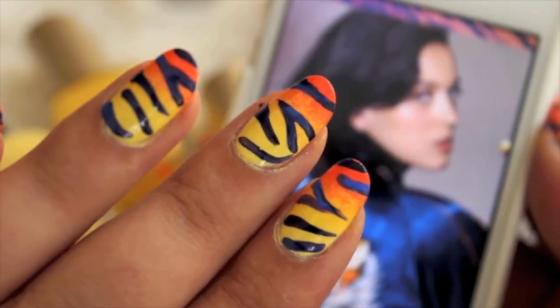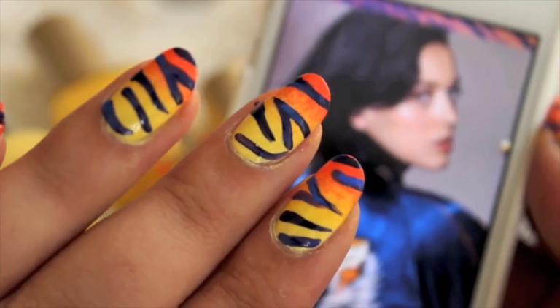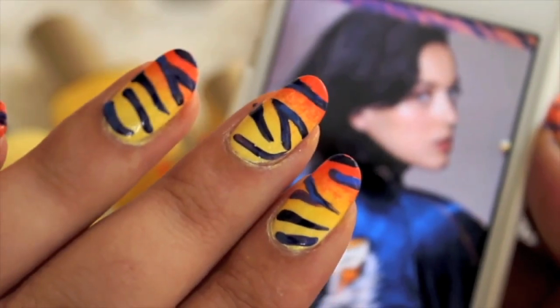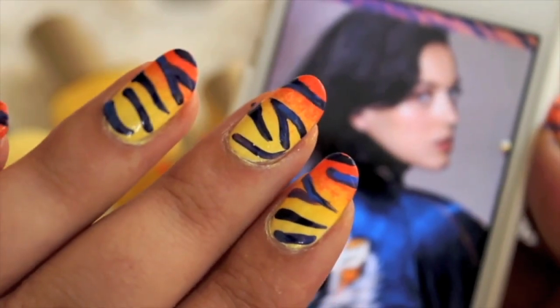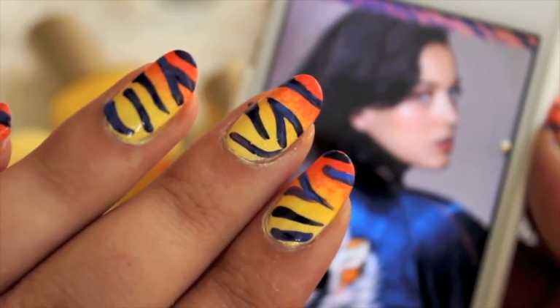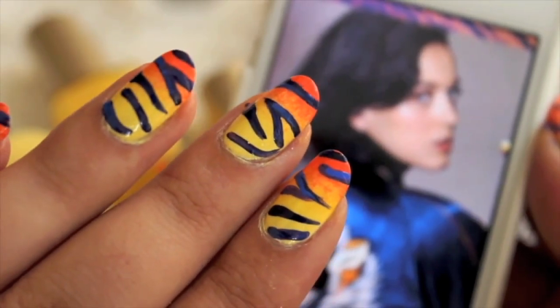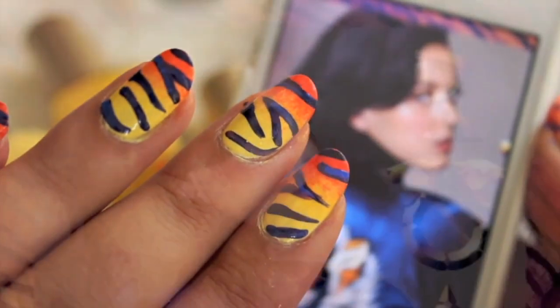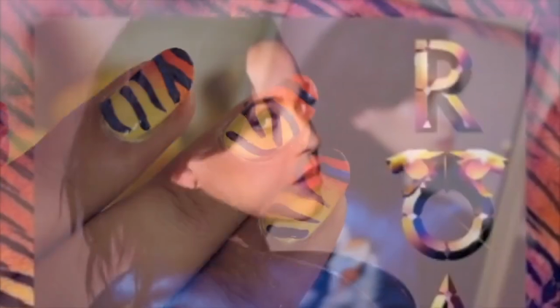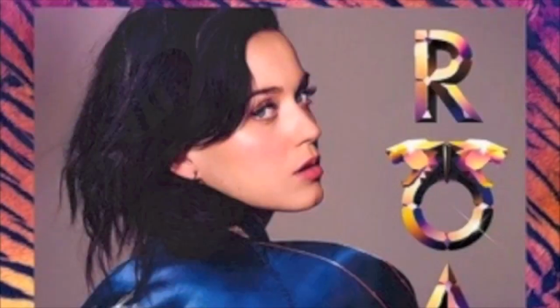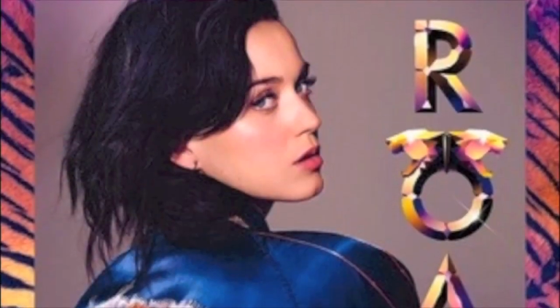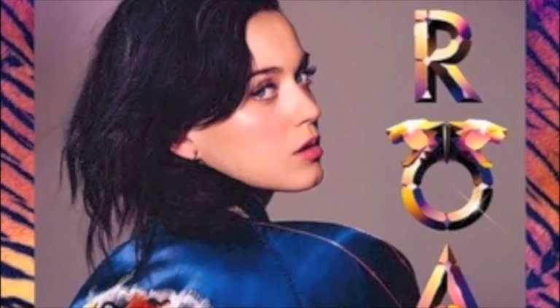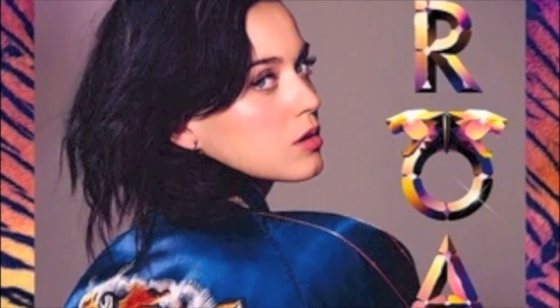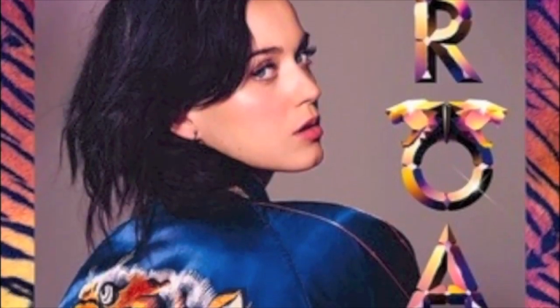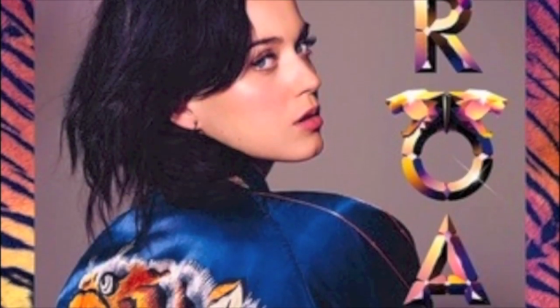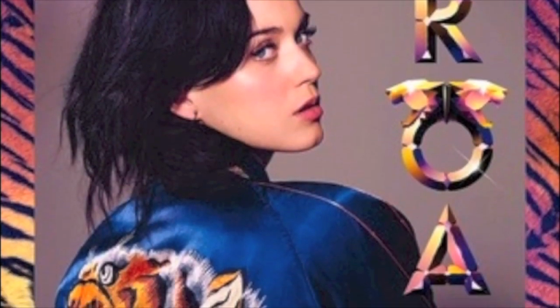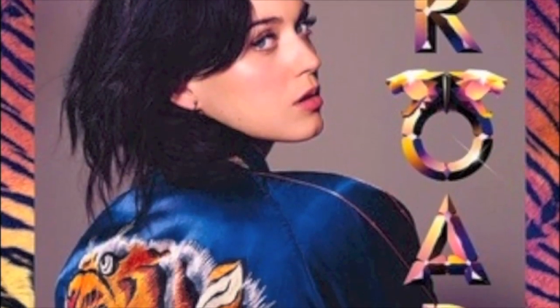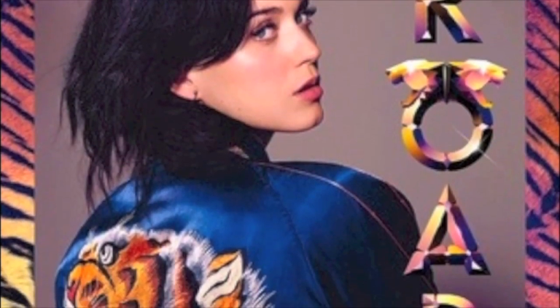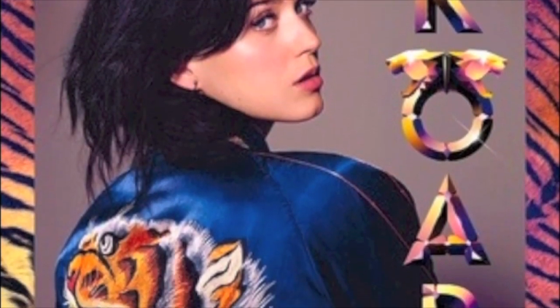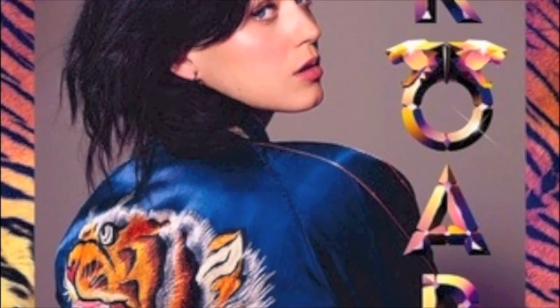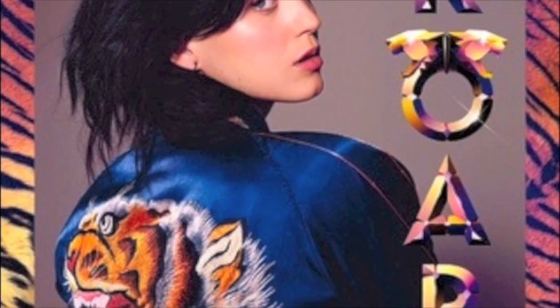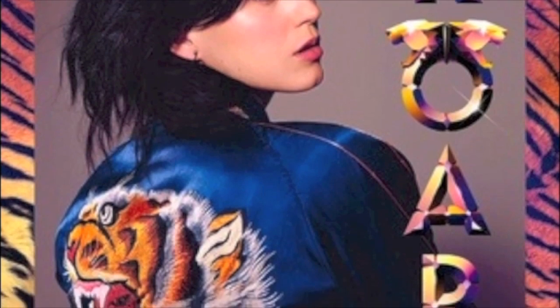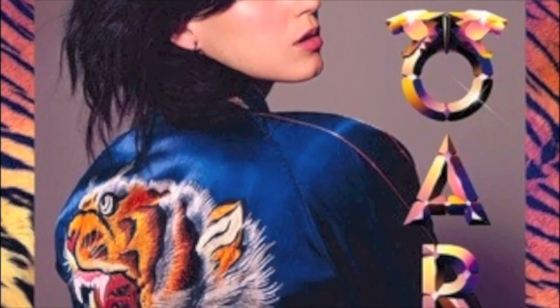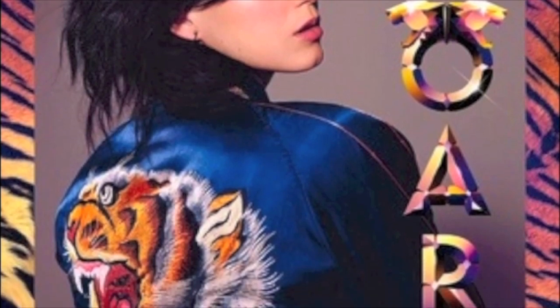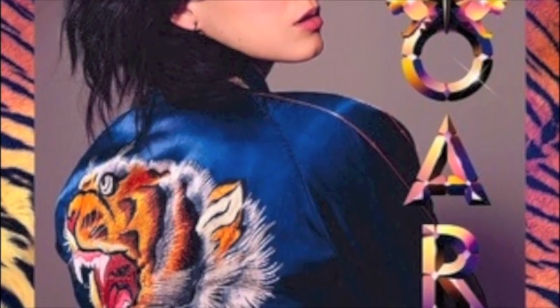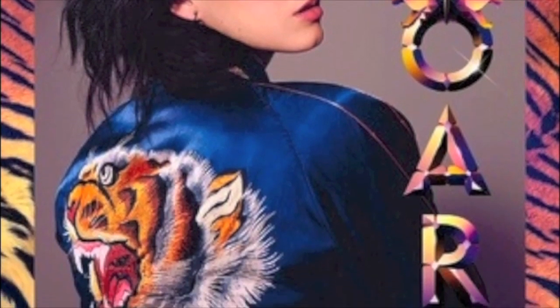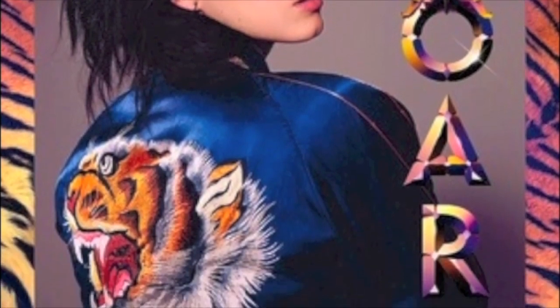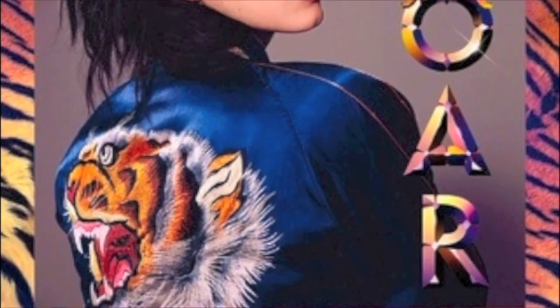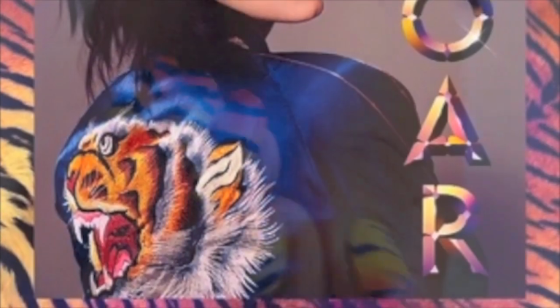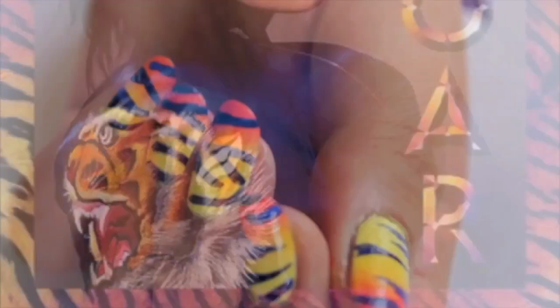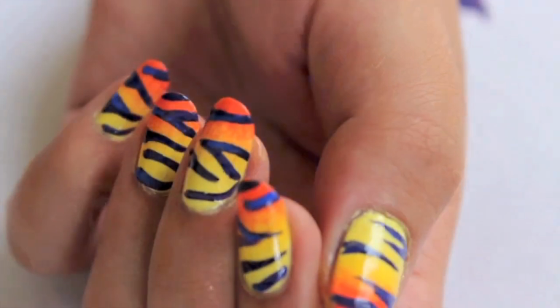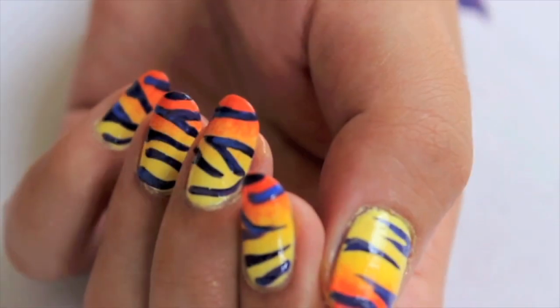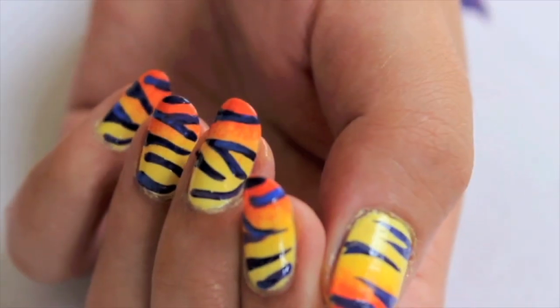Hi everyone, this nail tutorial is inspired by Katy Perry's new song.